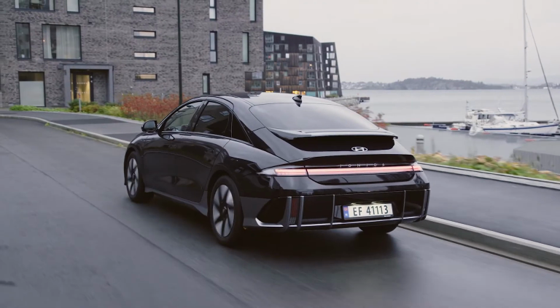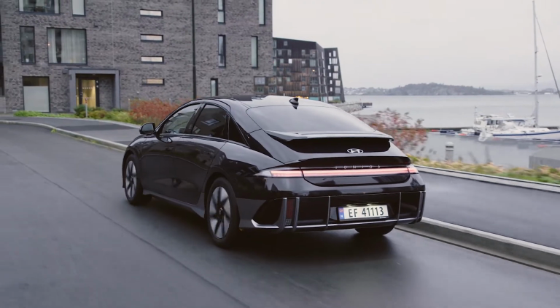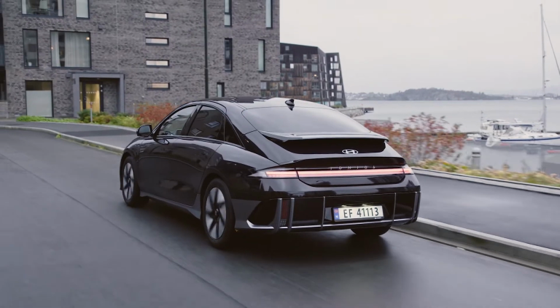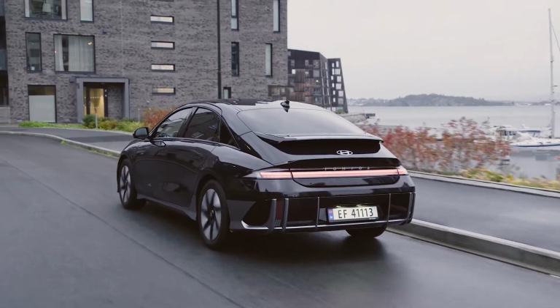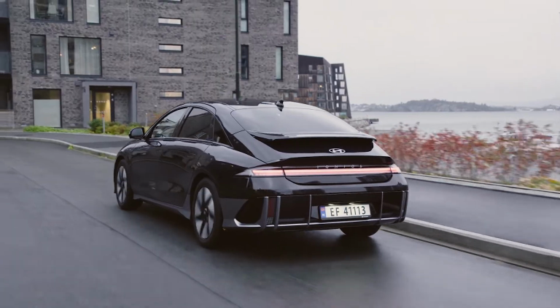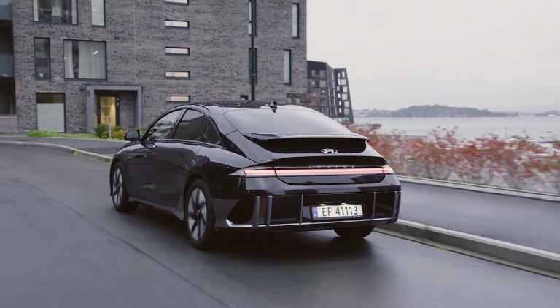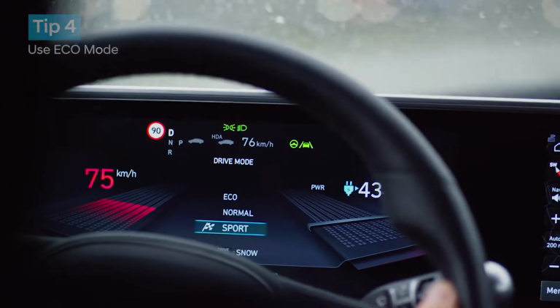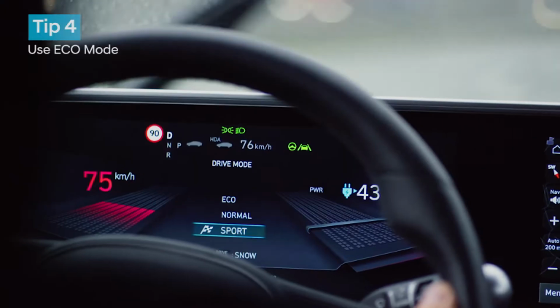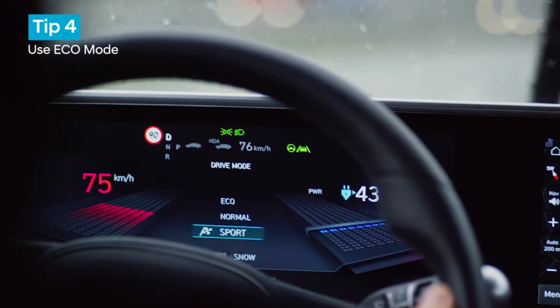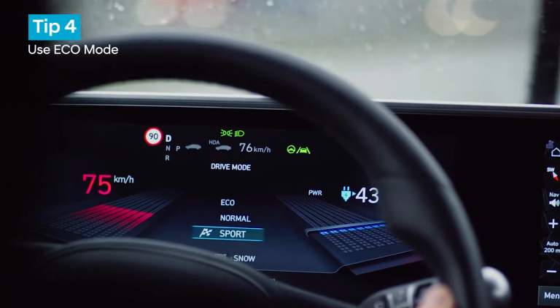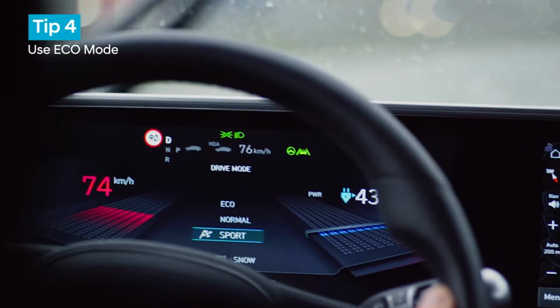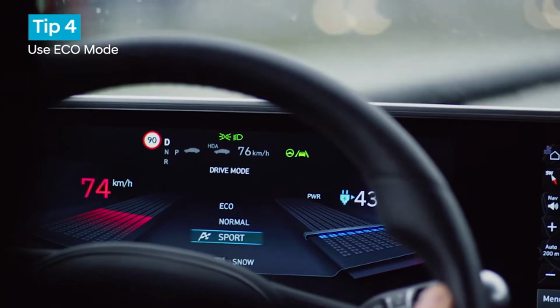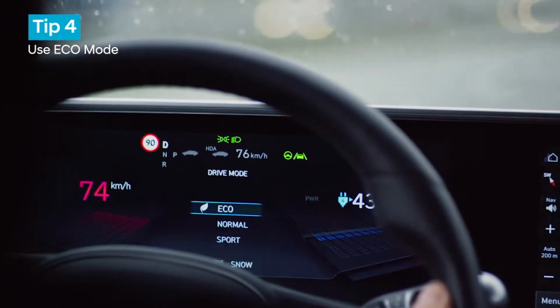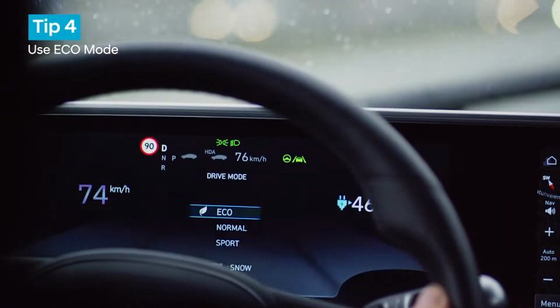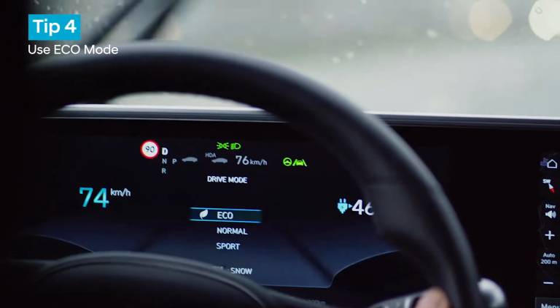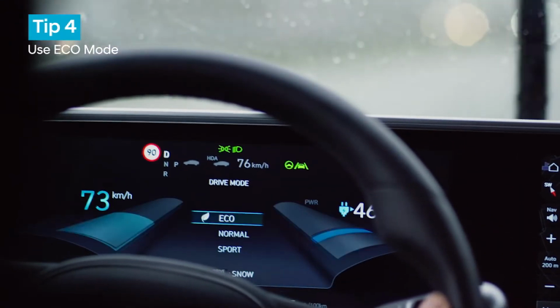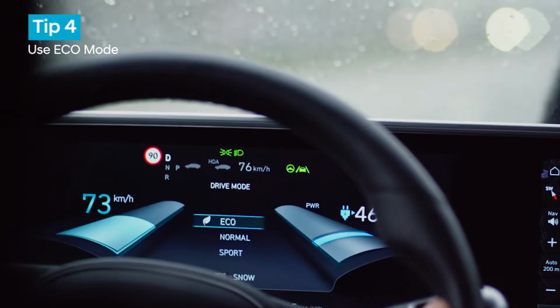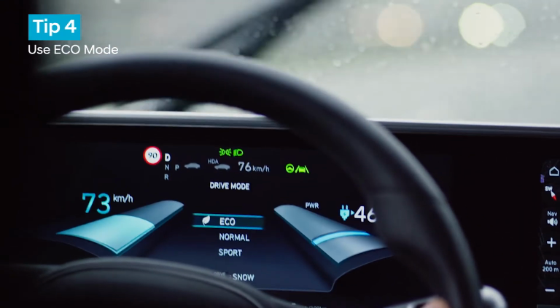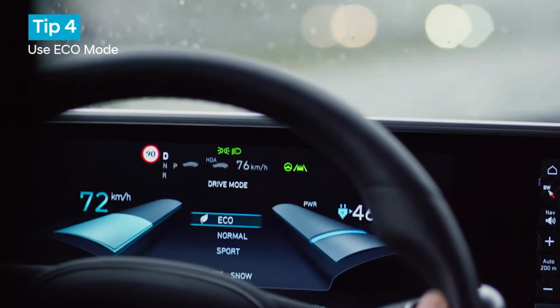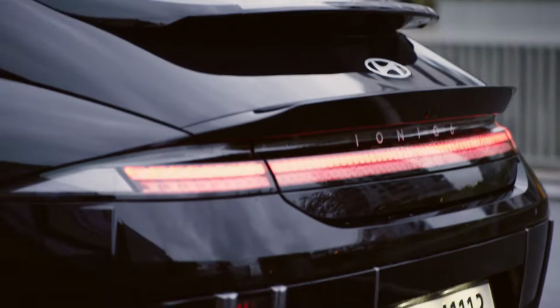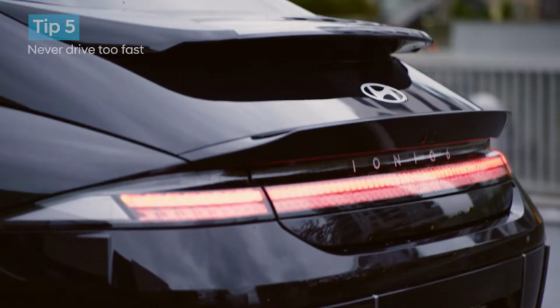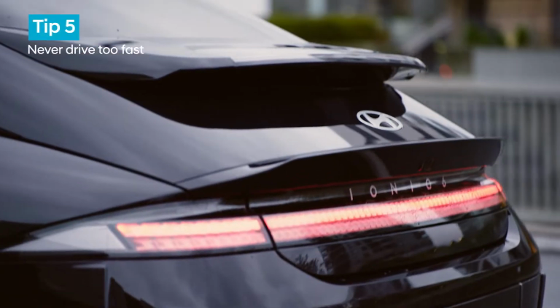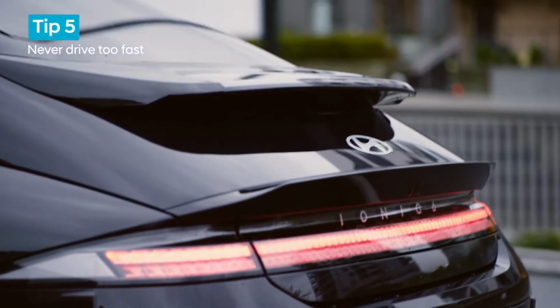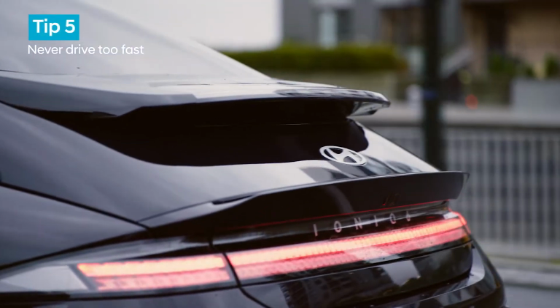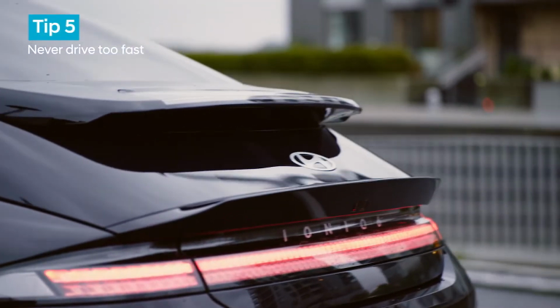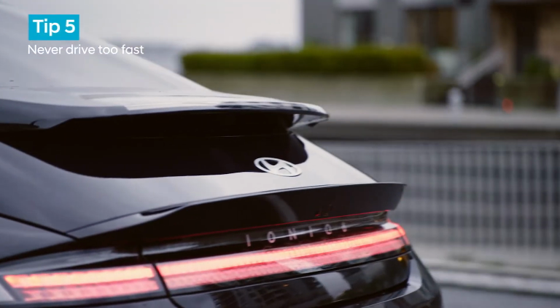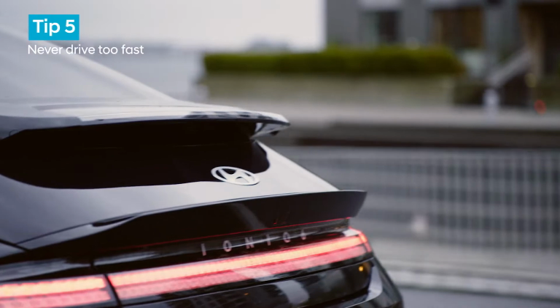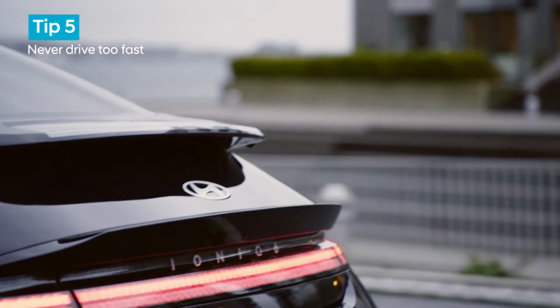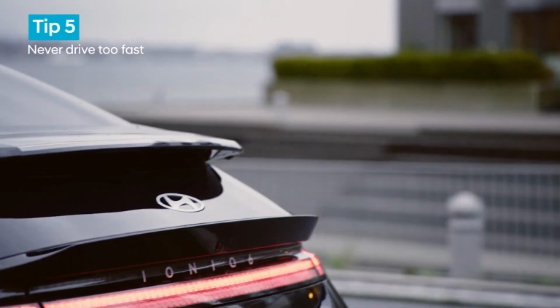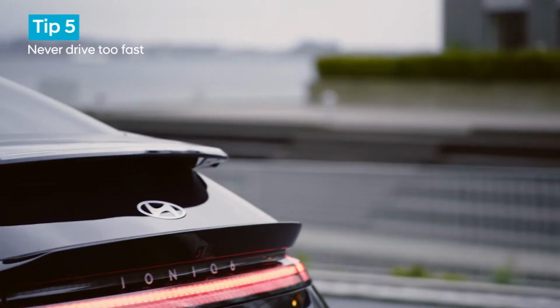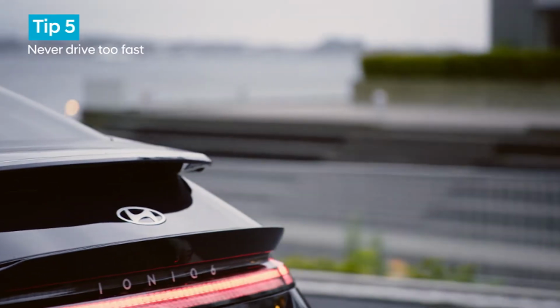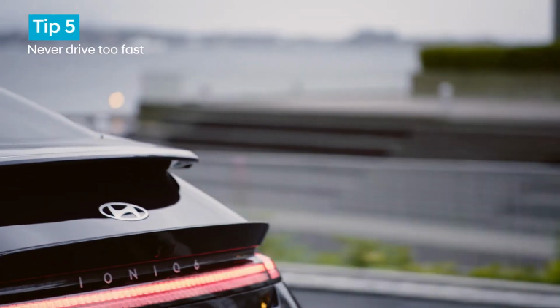A few more tips: ideally use eco mode, and never drive too fast — that kills economy.